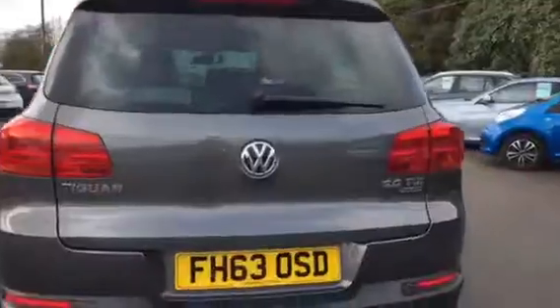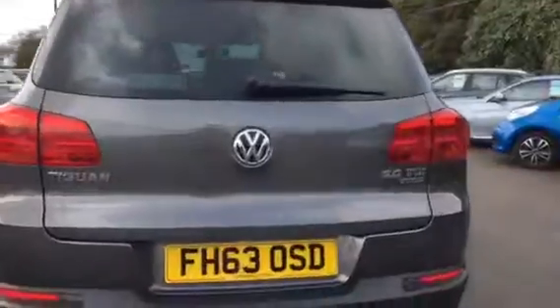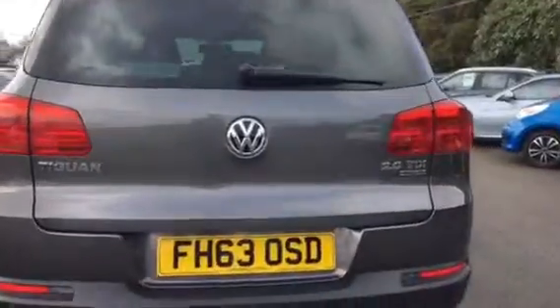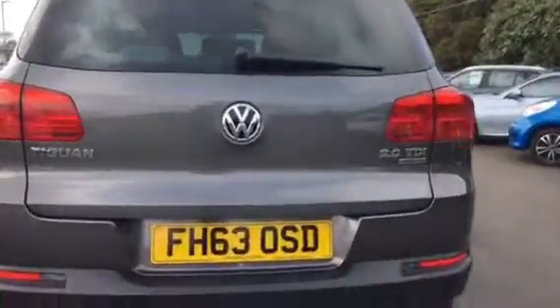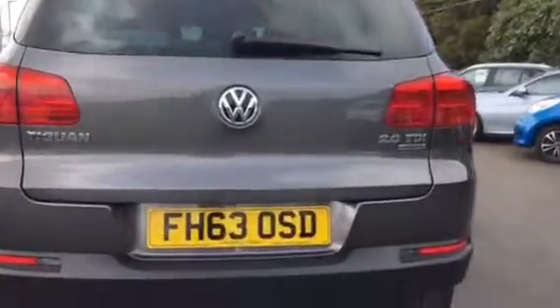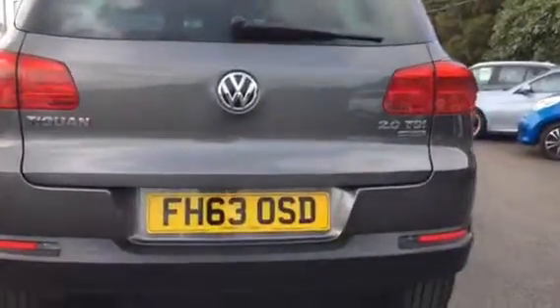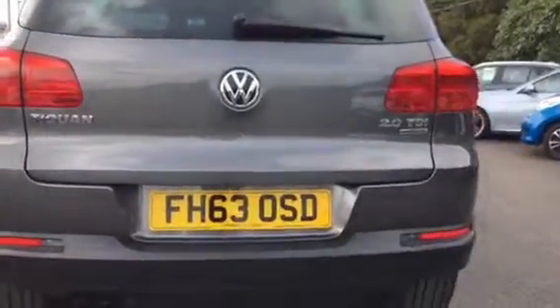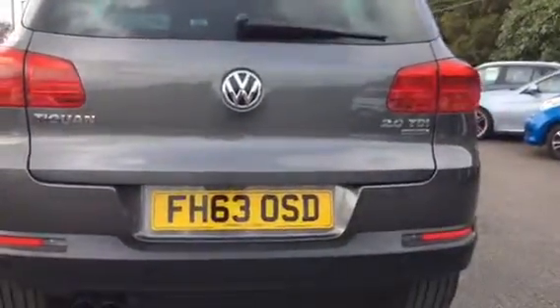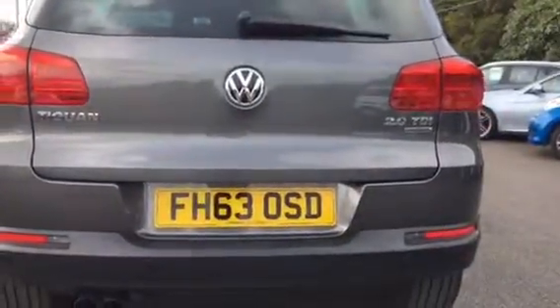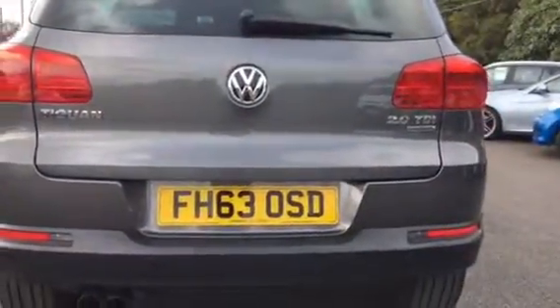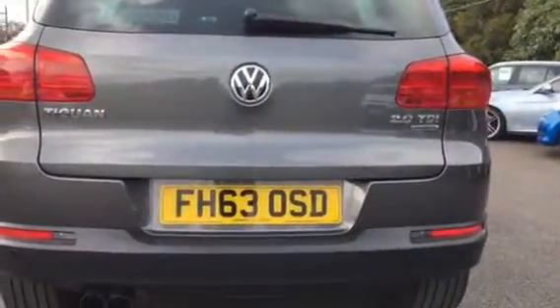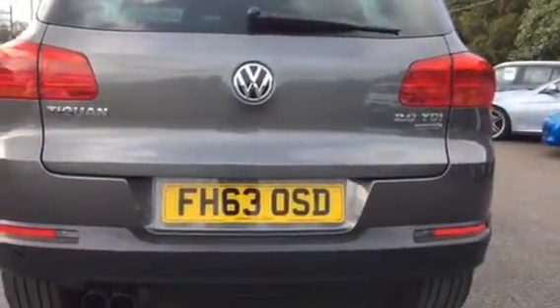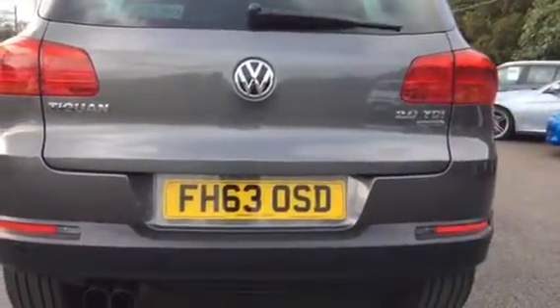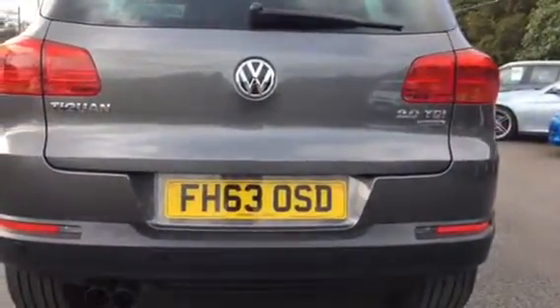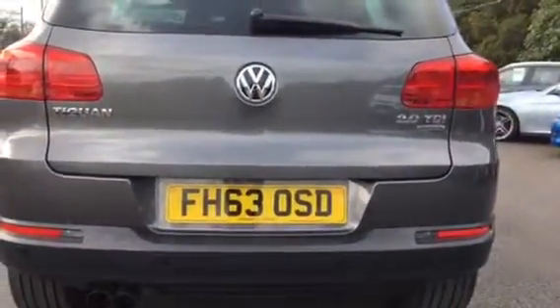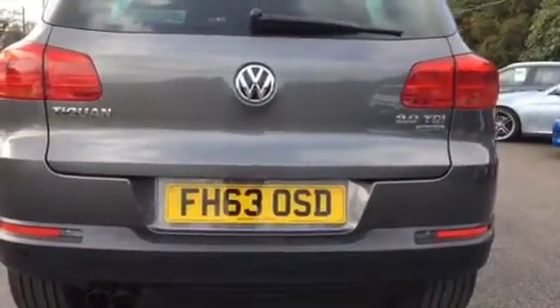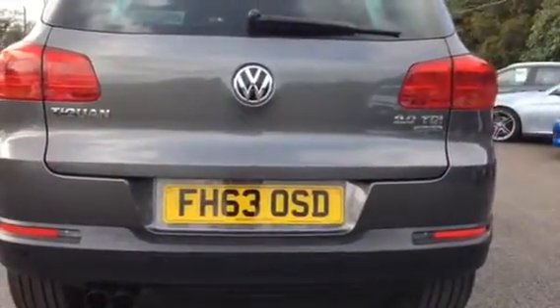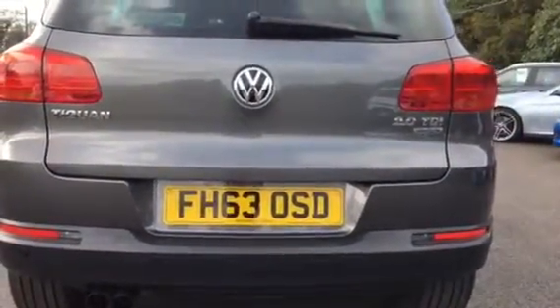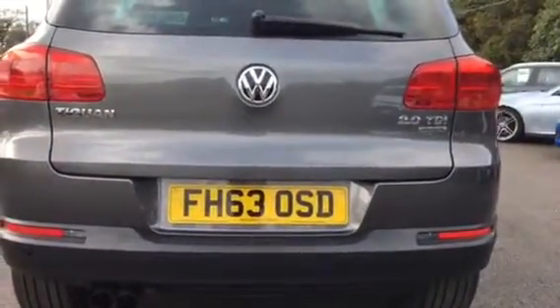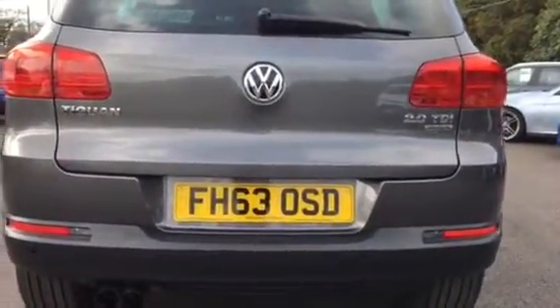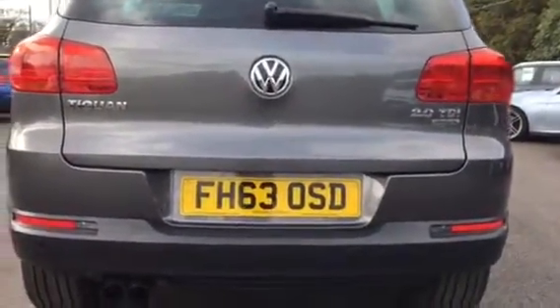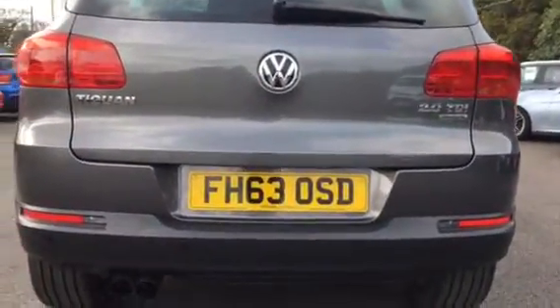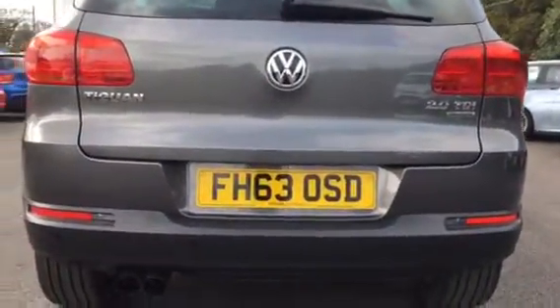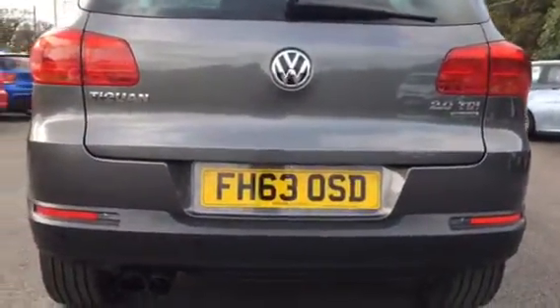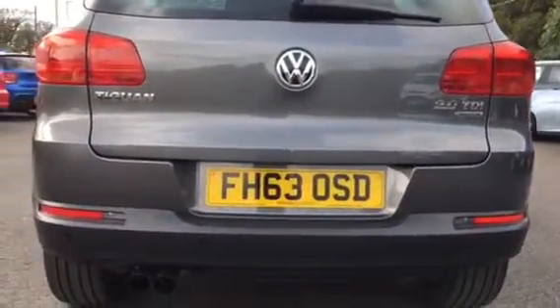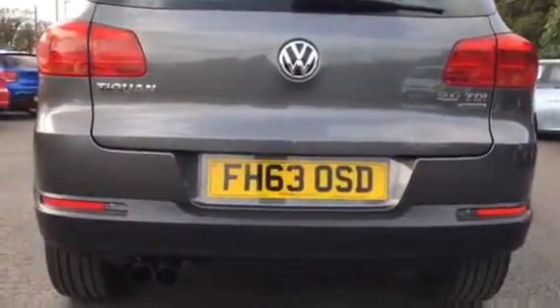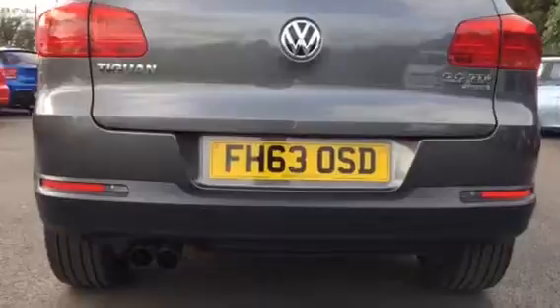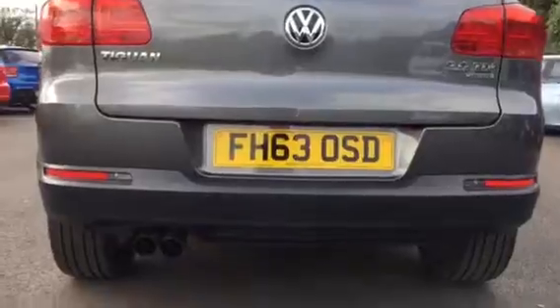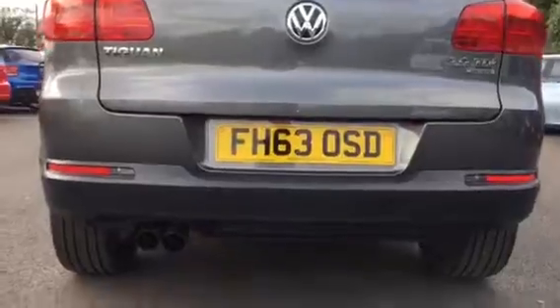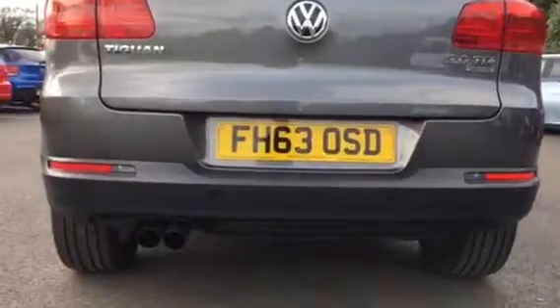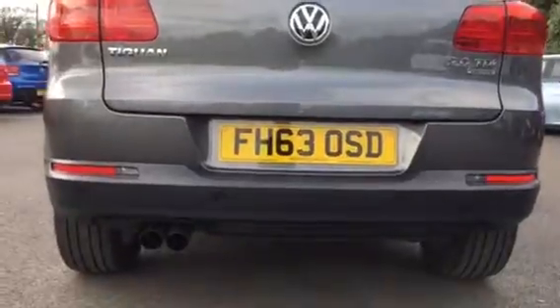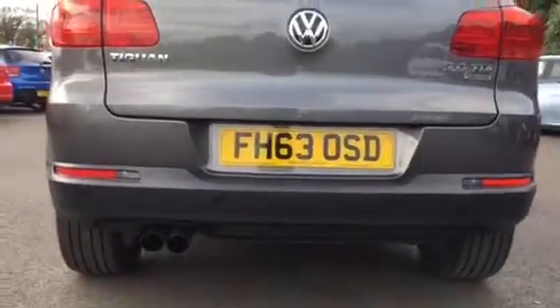This car has both front and rear parking sensors as well as the added extra of park assist and a dual exhaust.